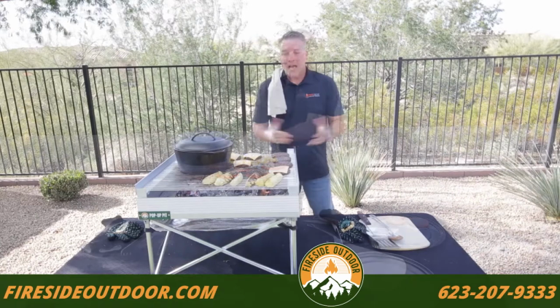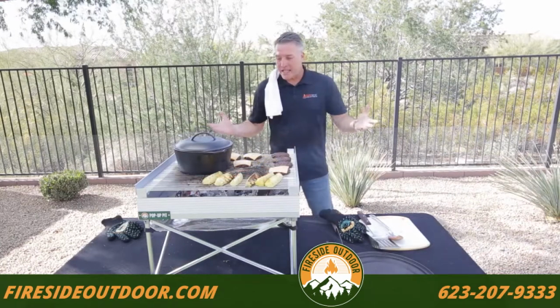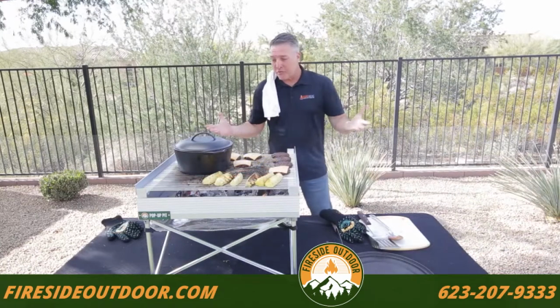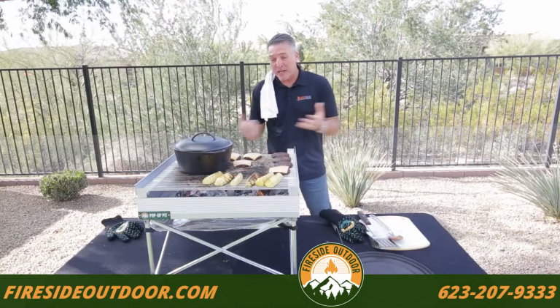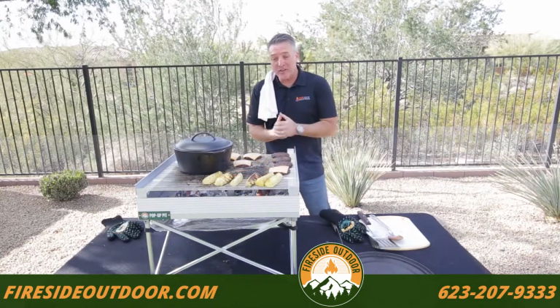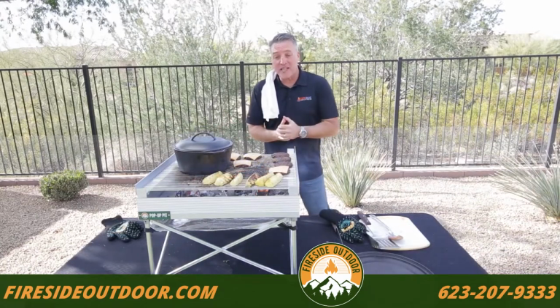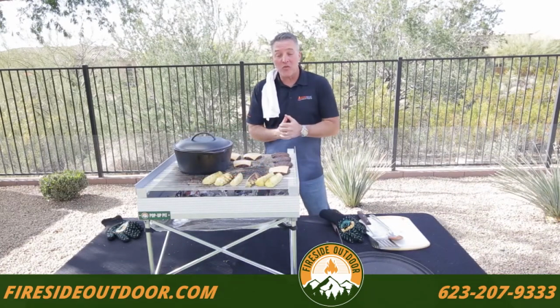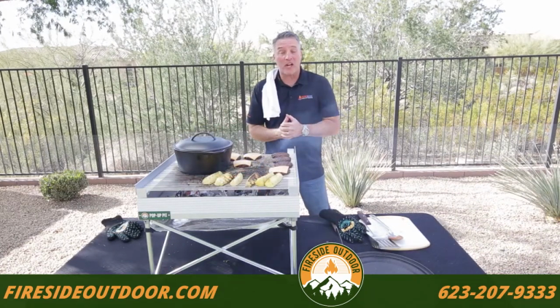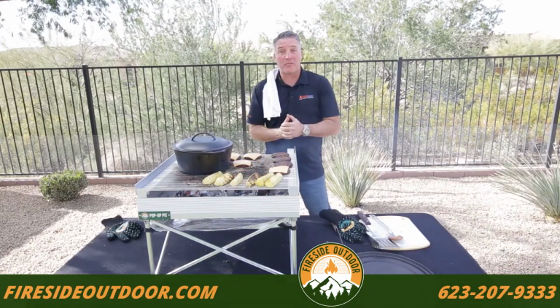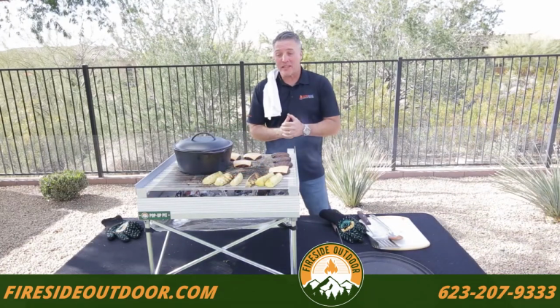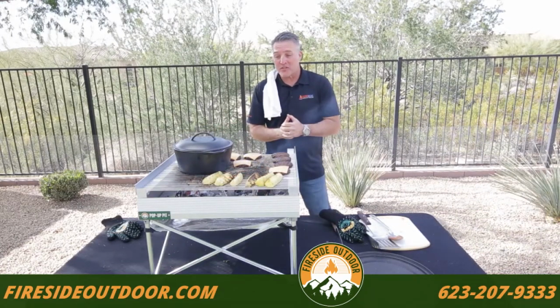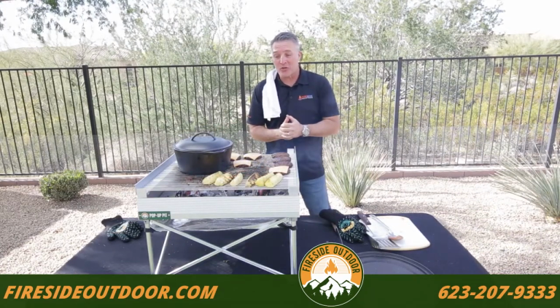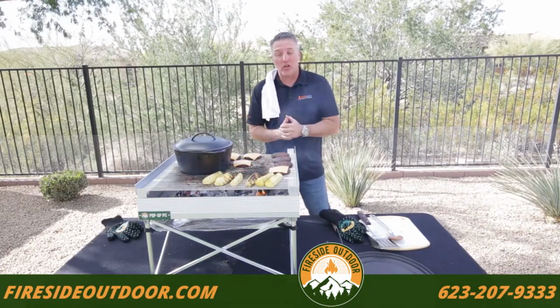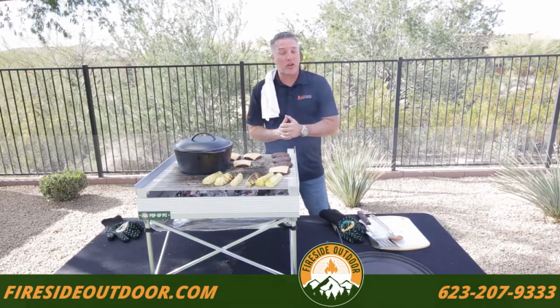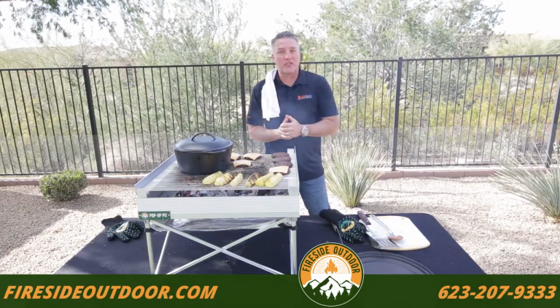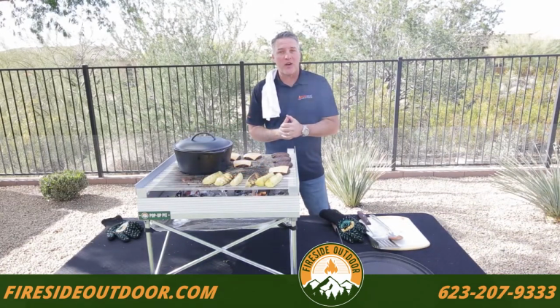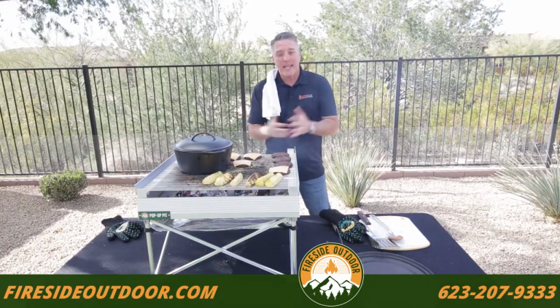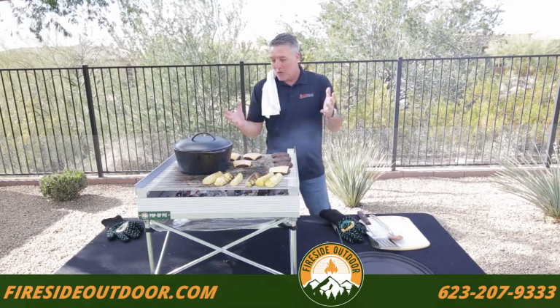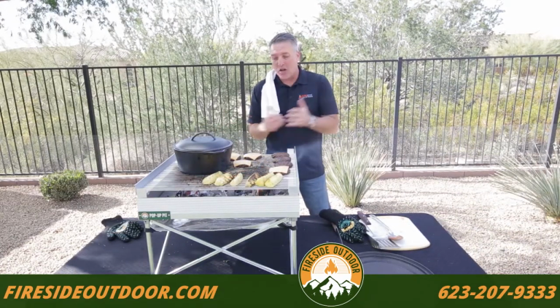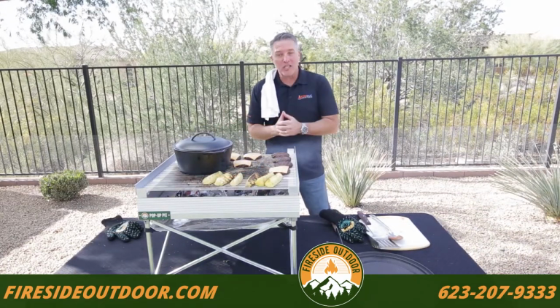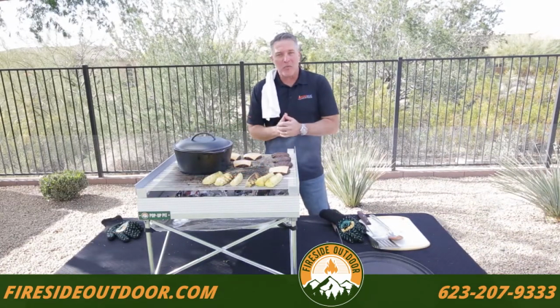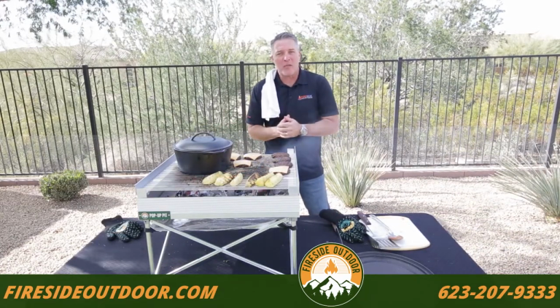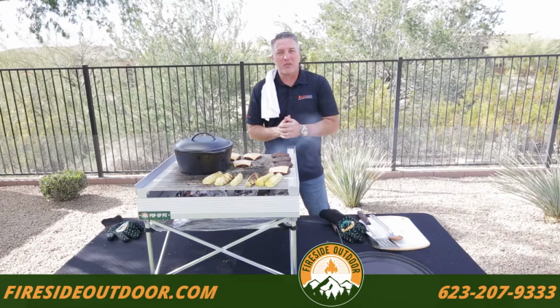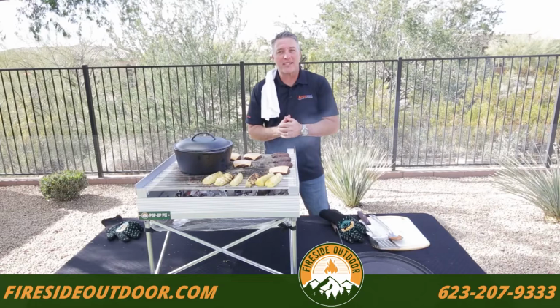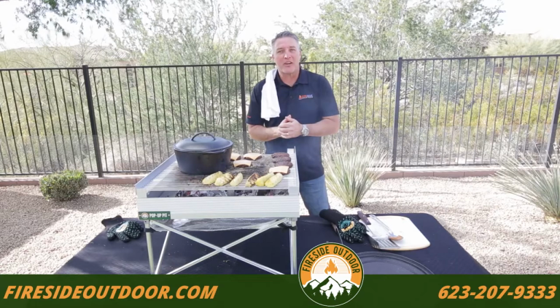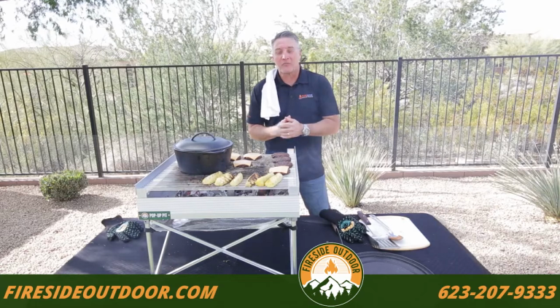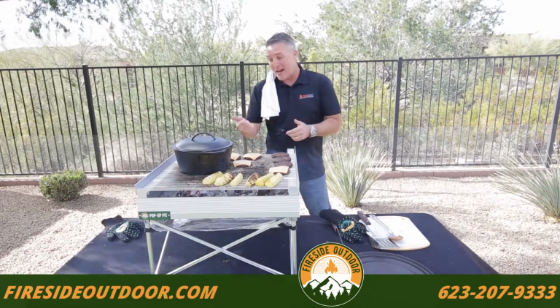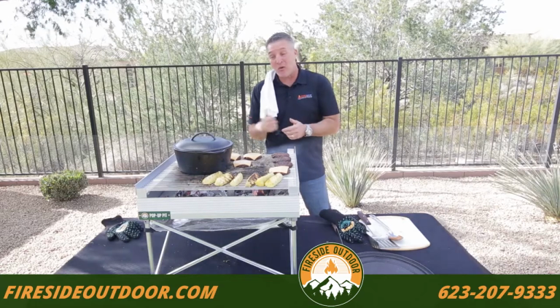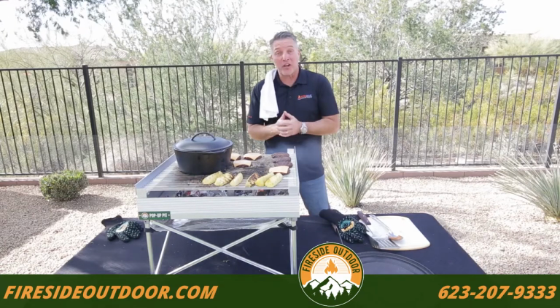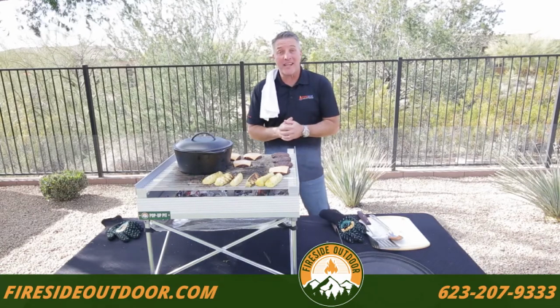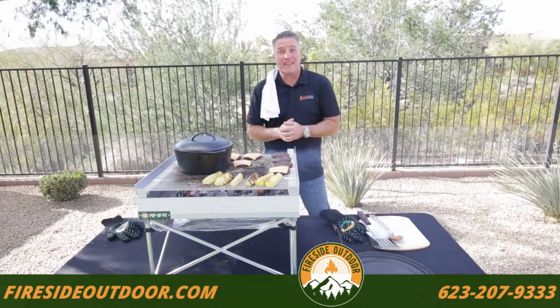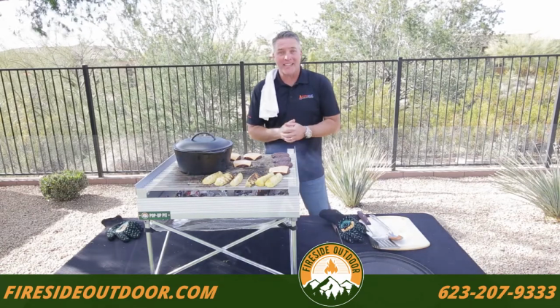The food is done, I'm going to get this off the grill and we're going to enjoy it. We'll talk a little bit more about the grates later. Right now we're going to go ahead and eat — thanks.